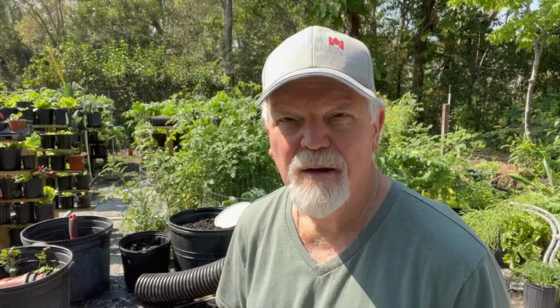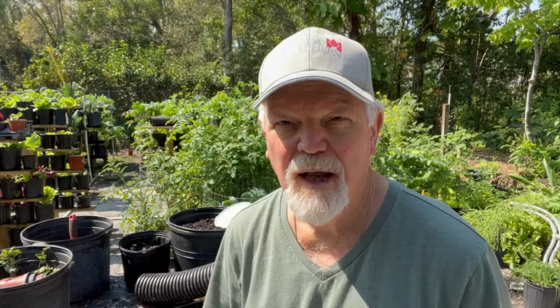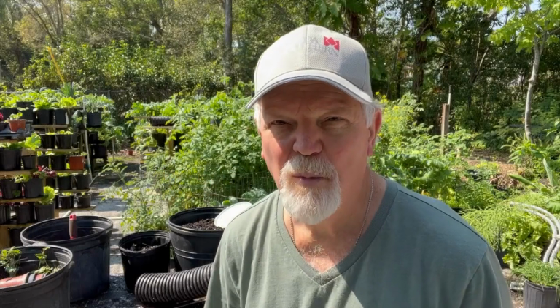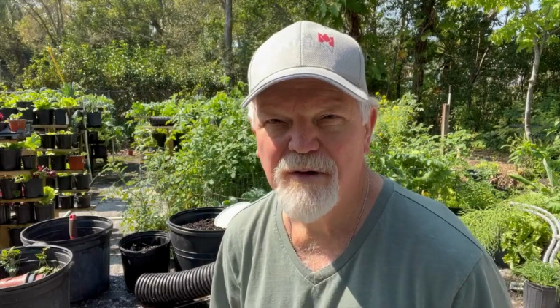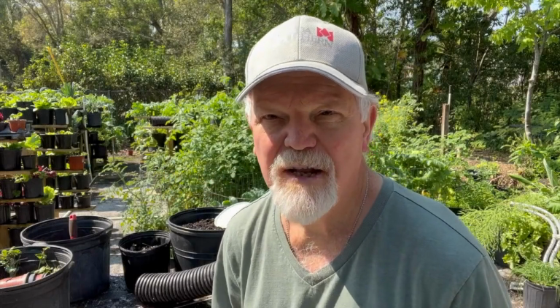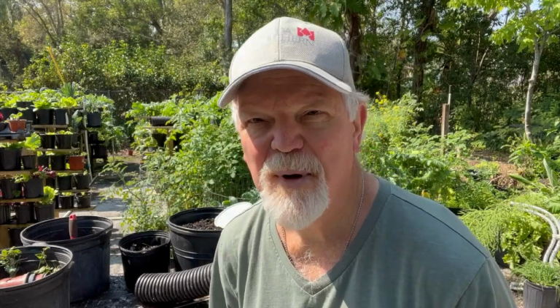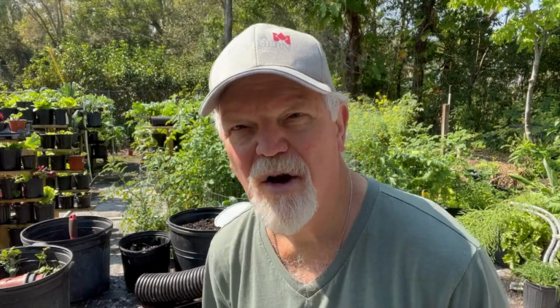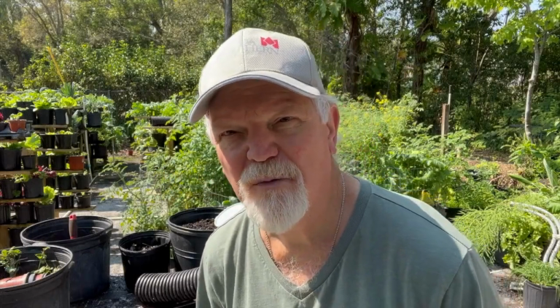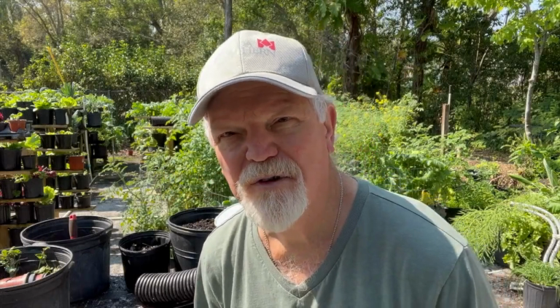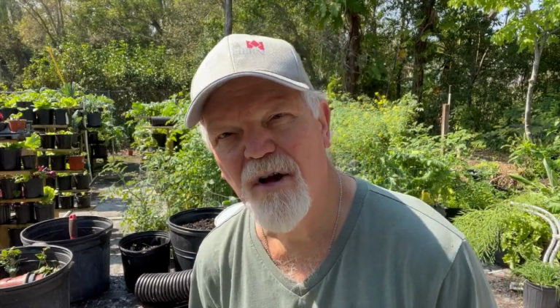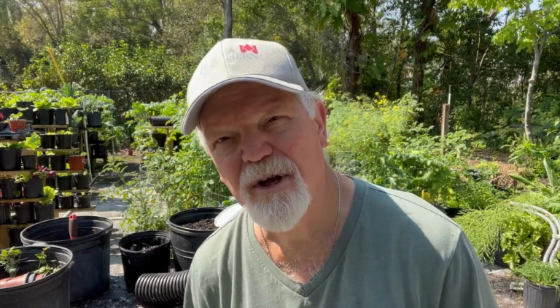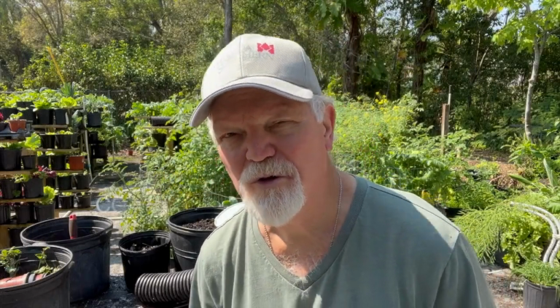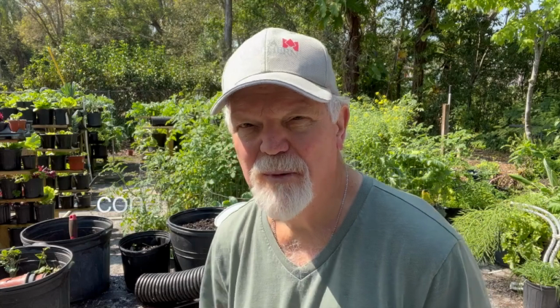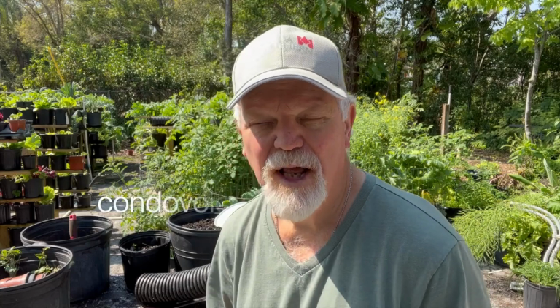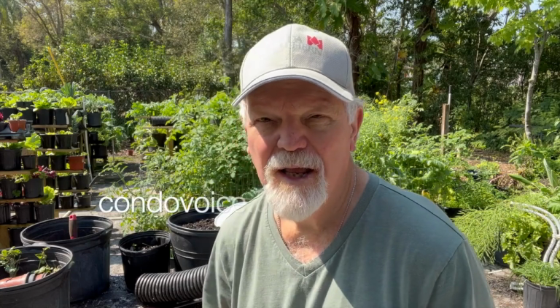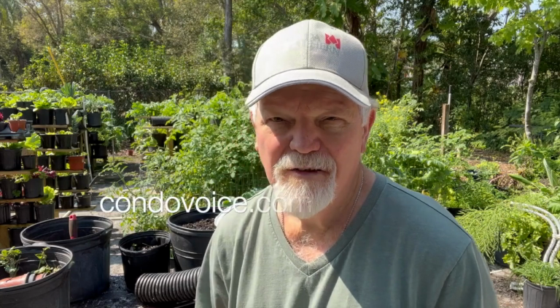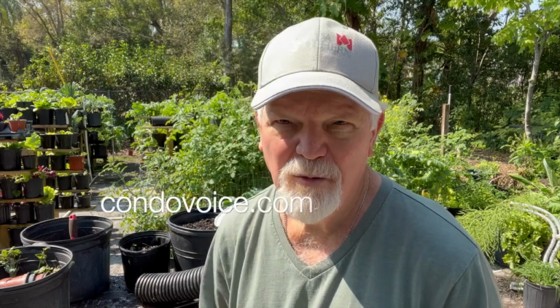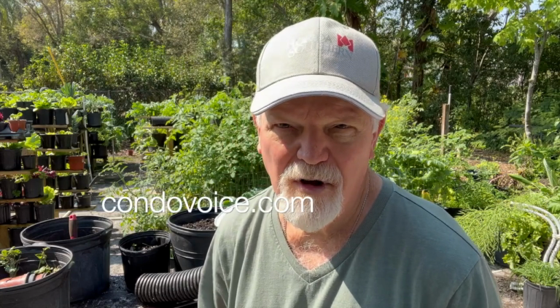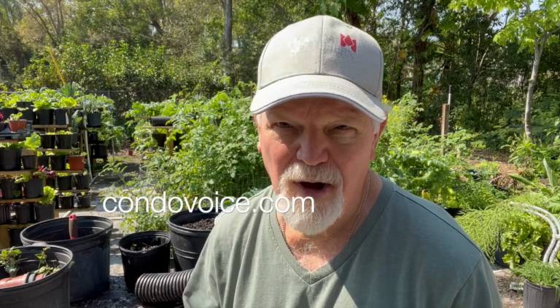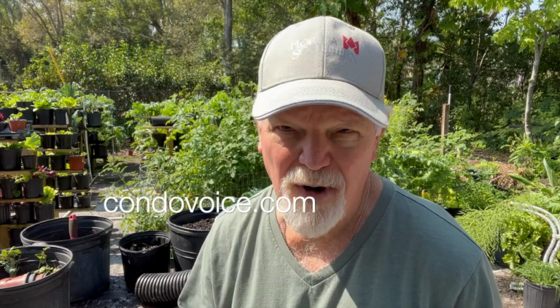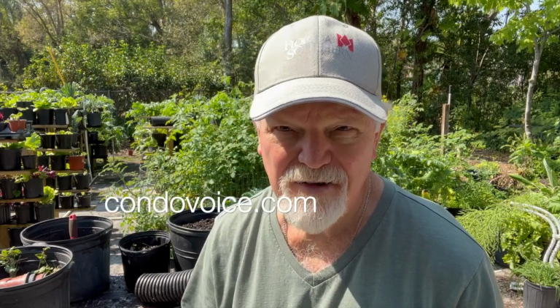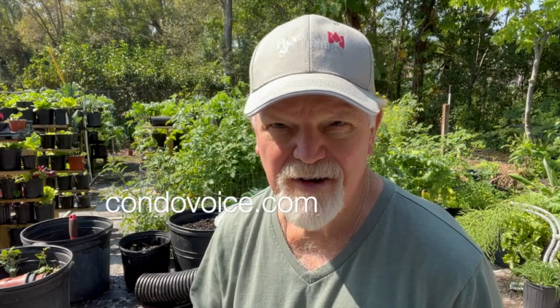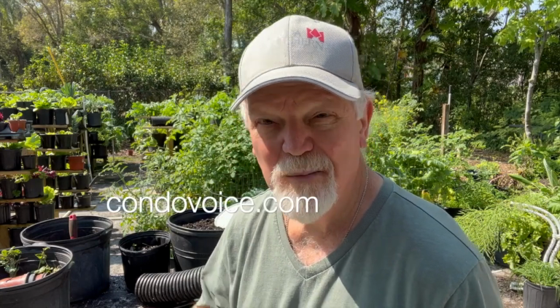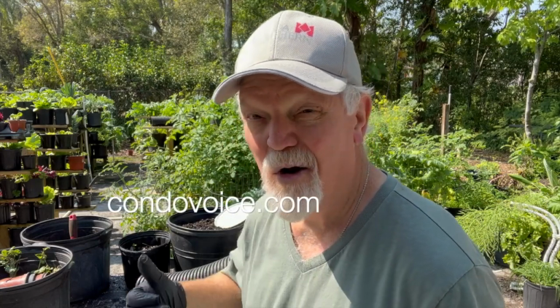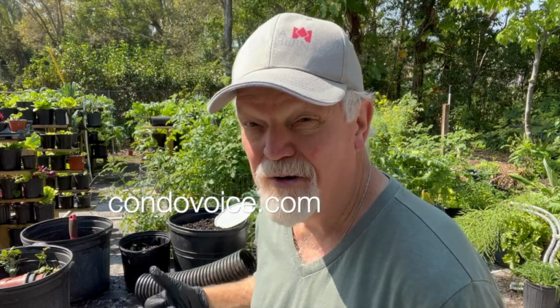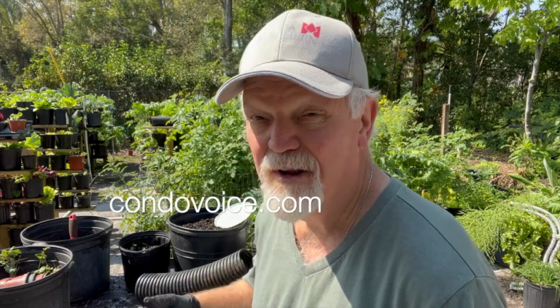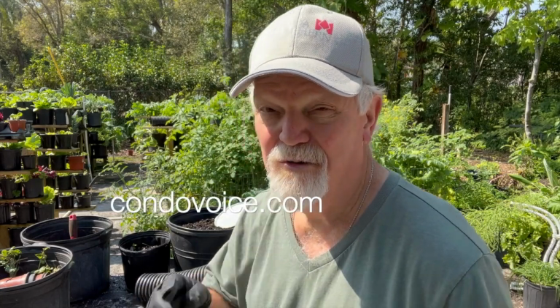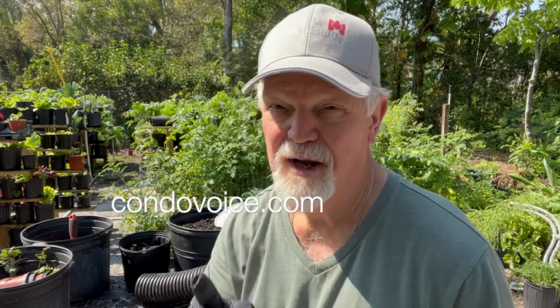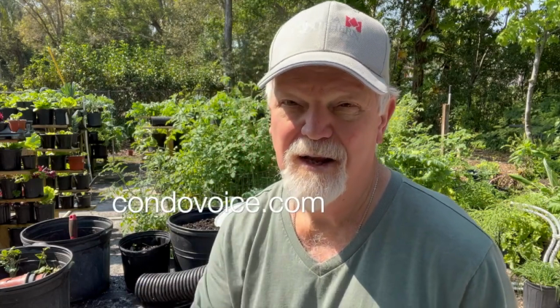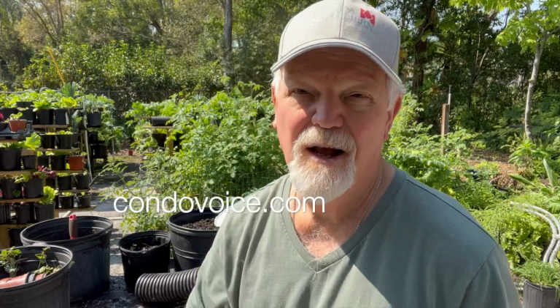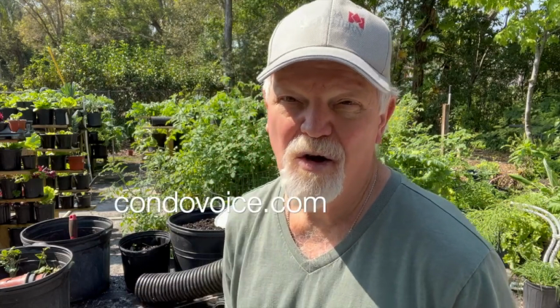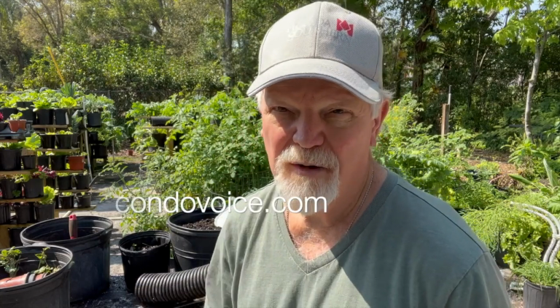Hey everybody, it's Ken Komet, CondoVoice.com. Thanks for joining me today. Today we're talking about rats in my garden. I caught them.